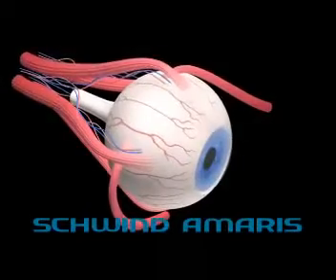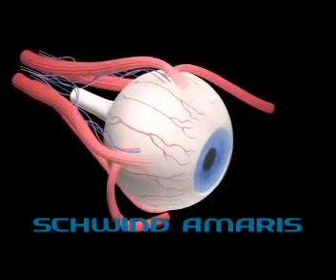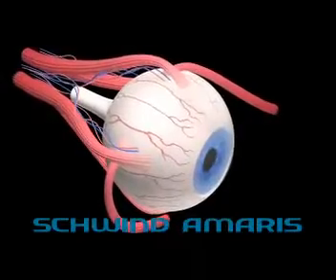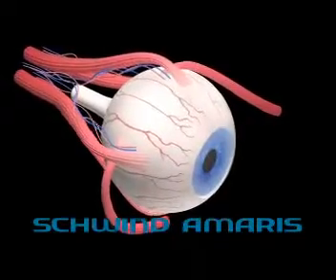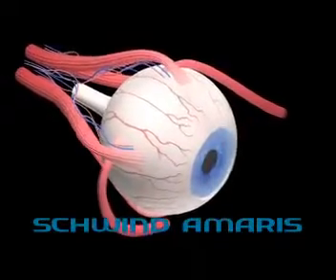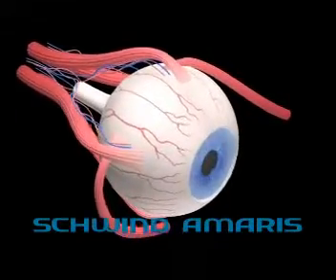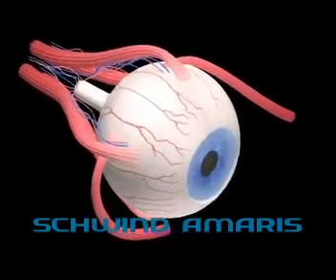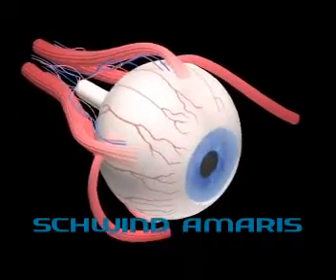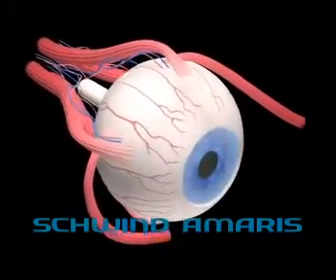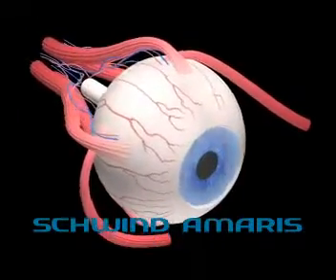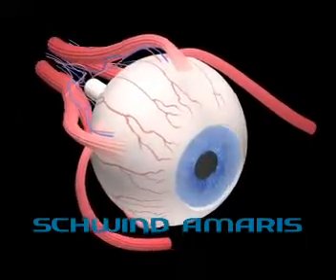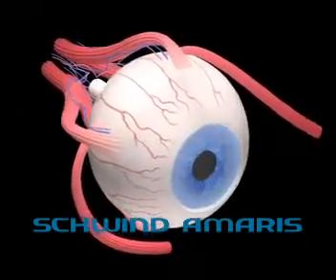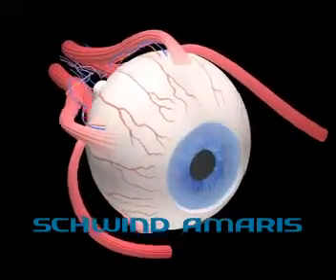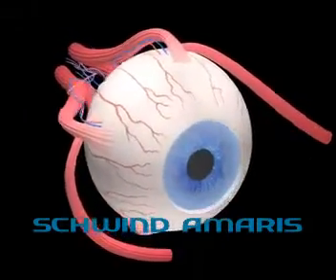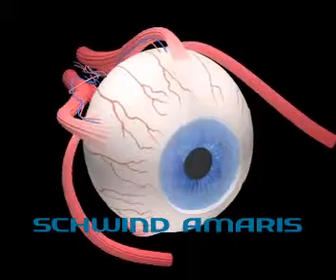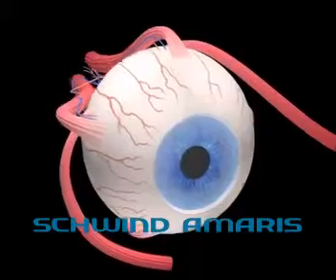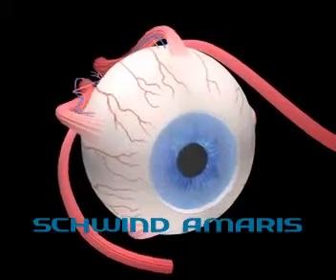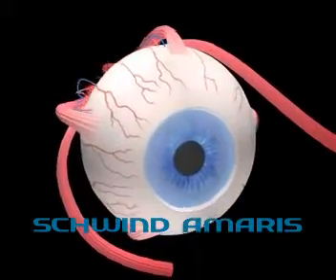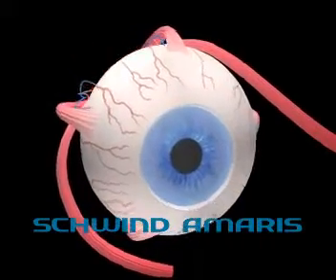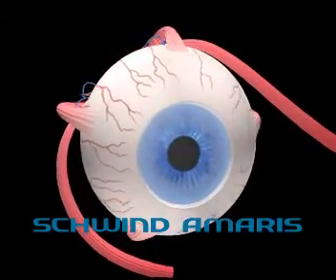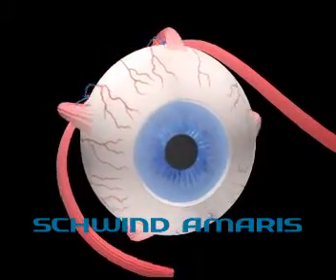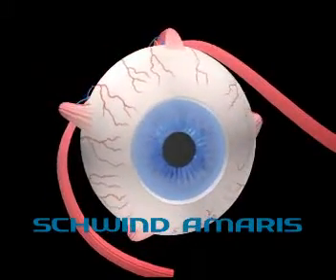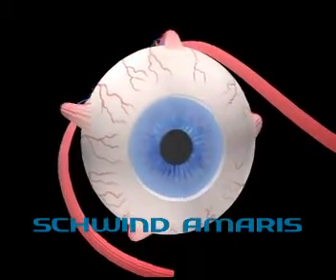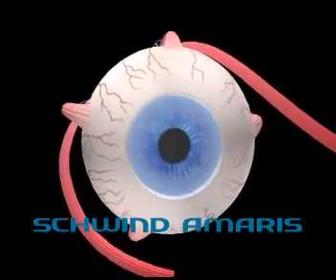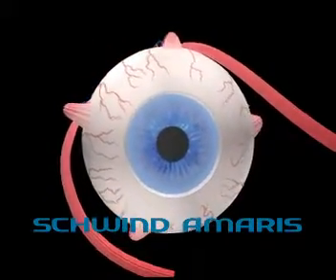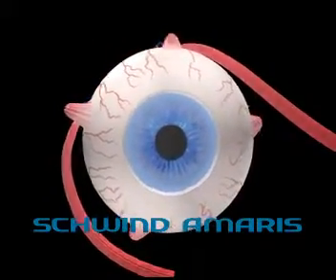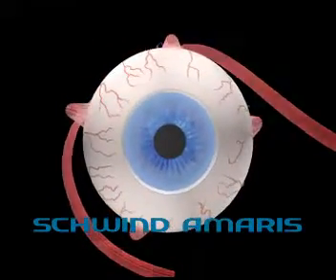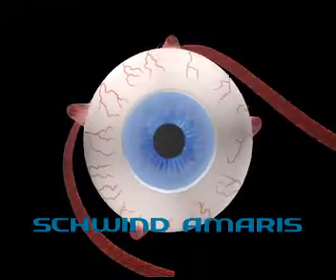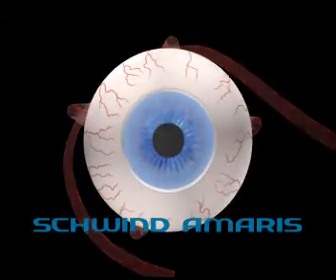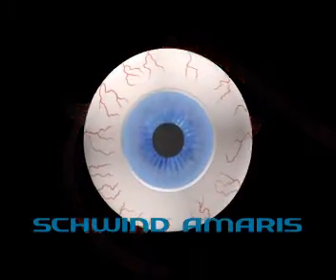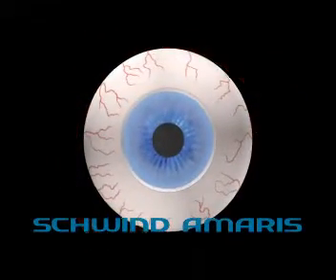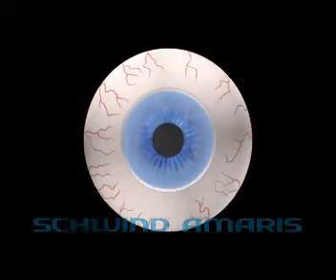By offering a 6D active eye tracker, the Schwintermaris expands its leading position in refractive surgery.